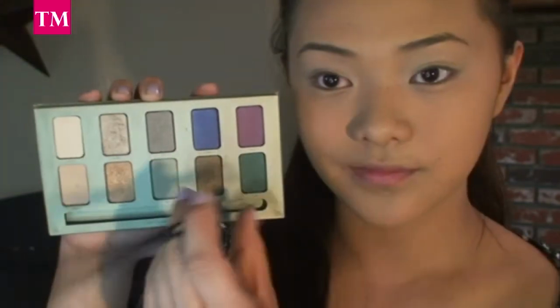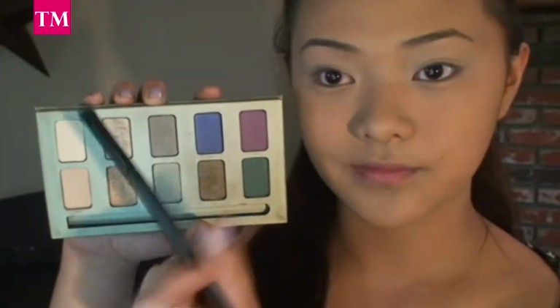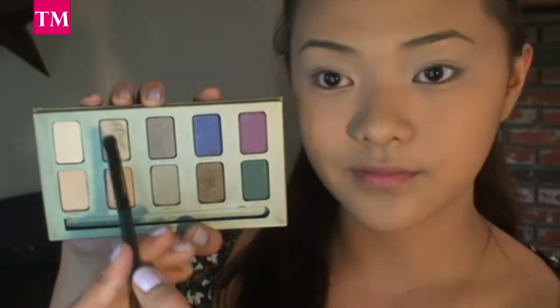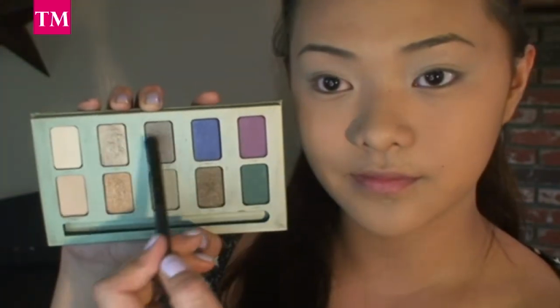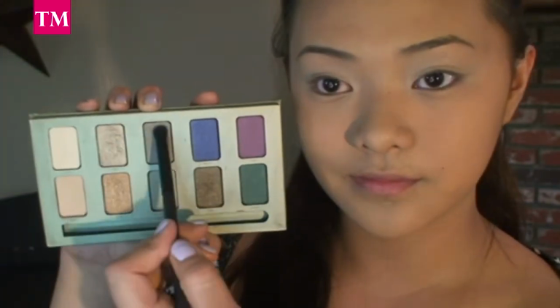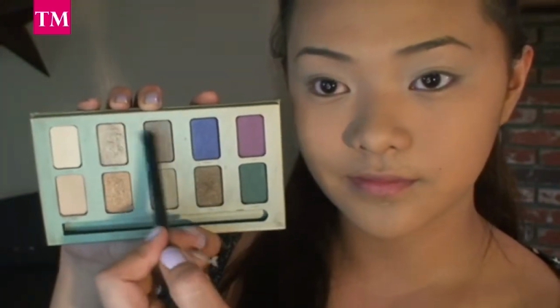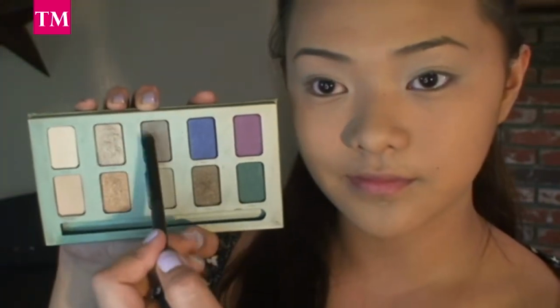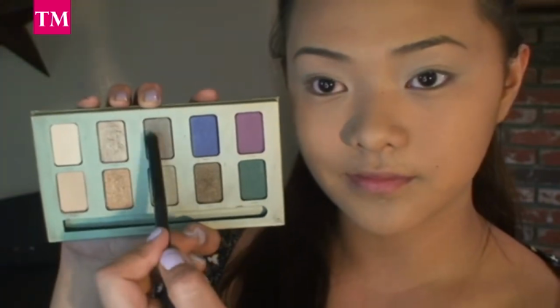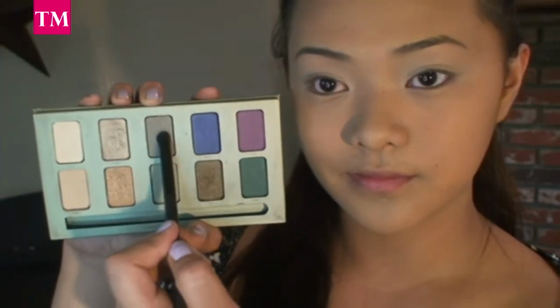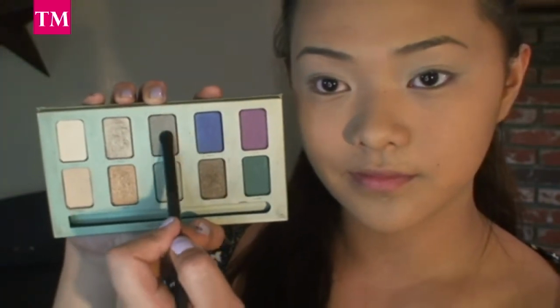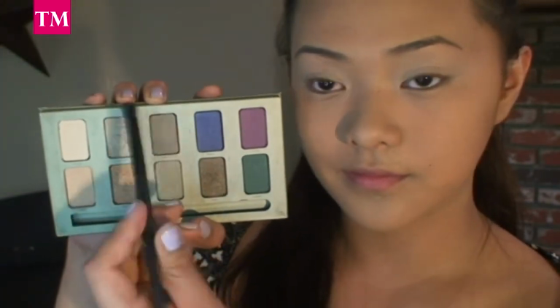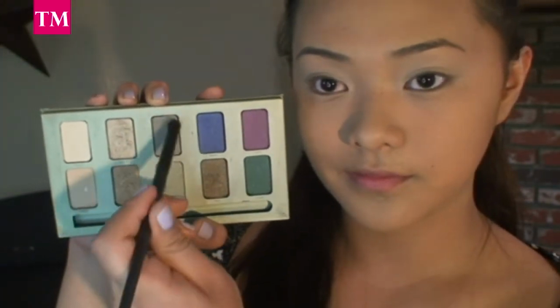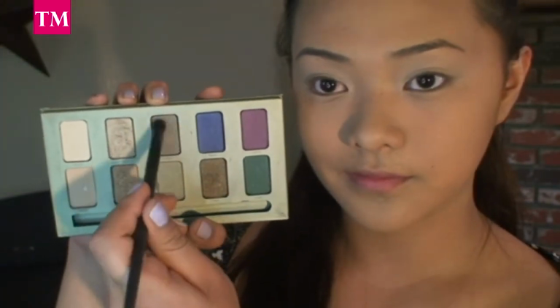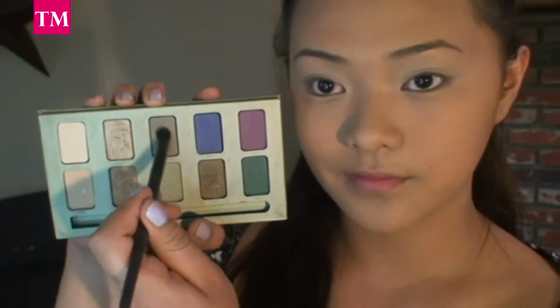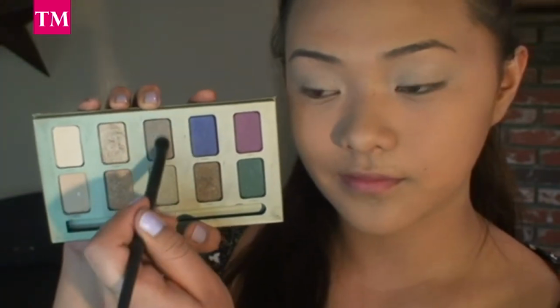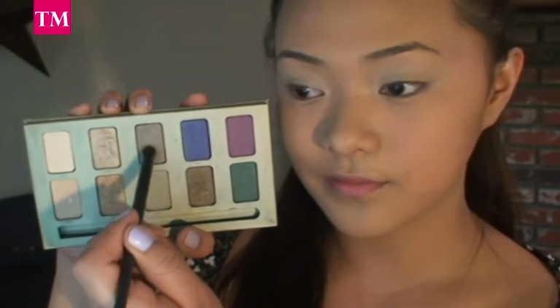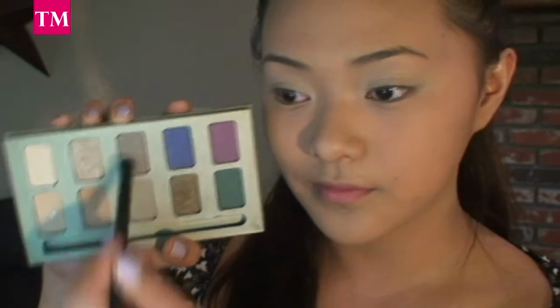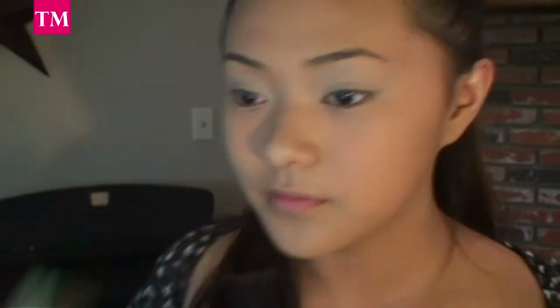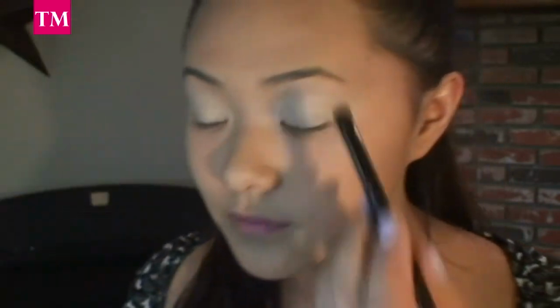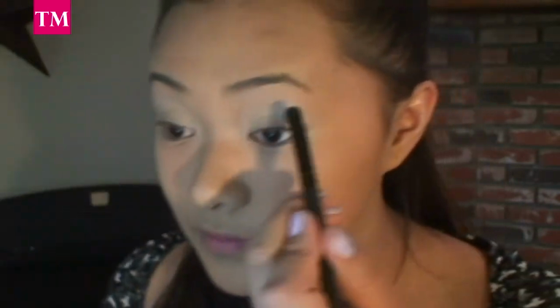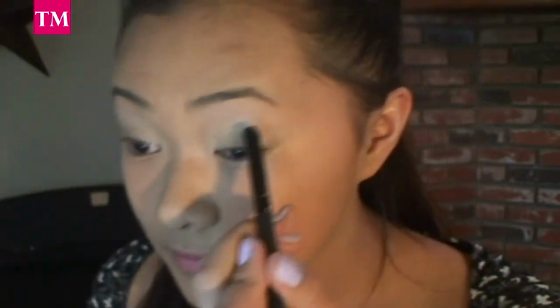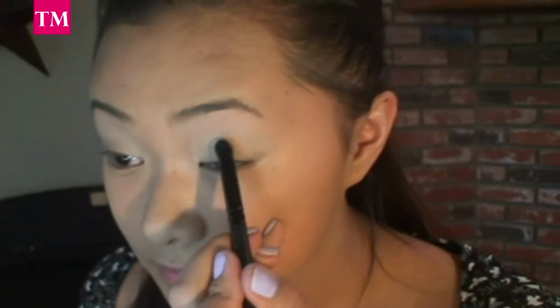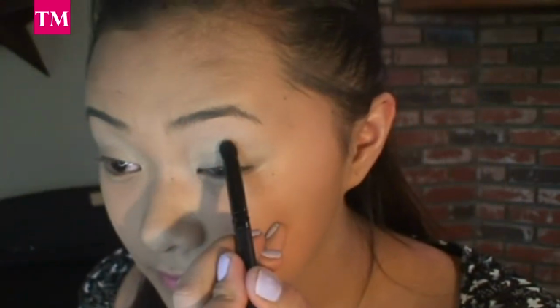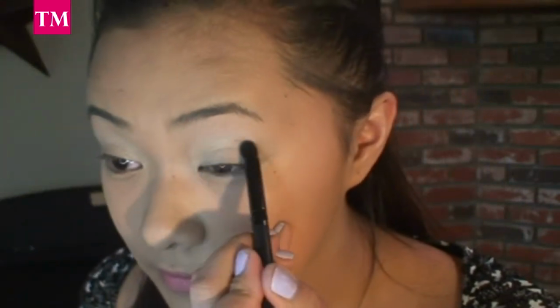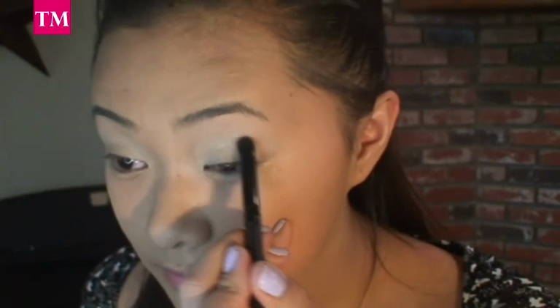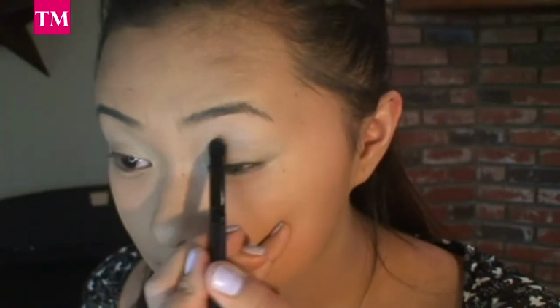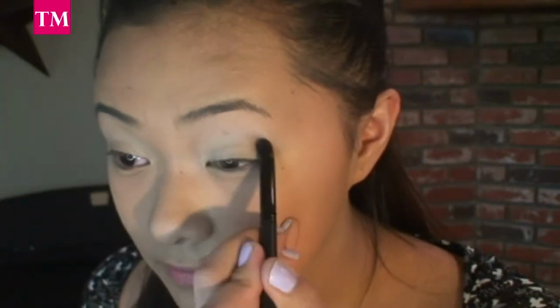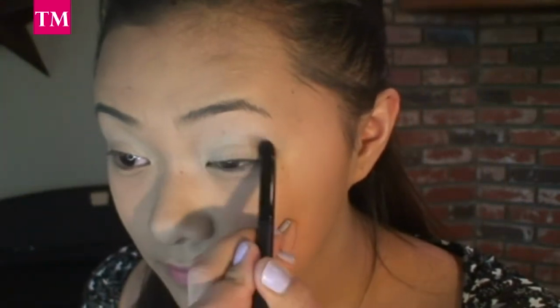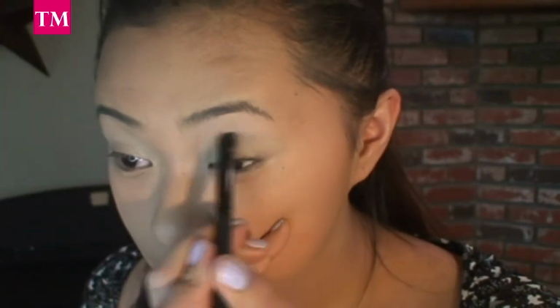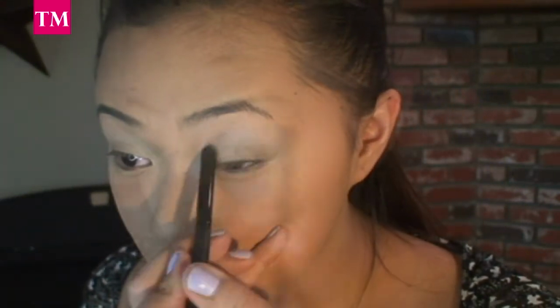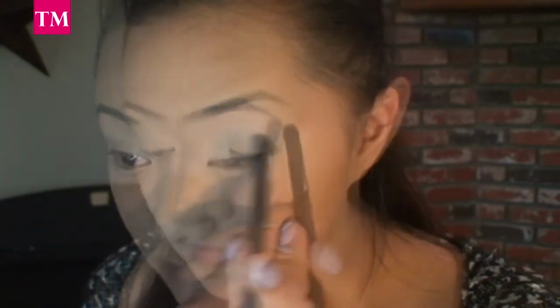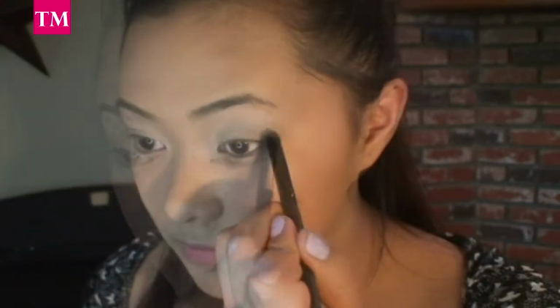Now, with my contour brush, I'm going to pick up the color Bark and I'm going to place that in my crease and blend it up.